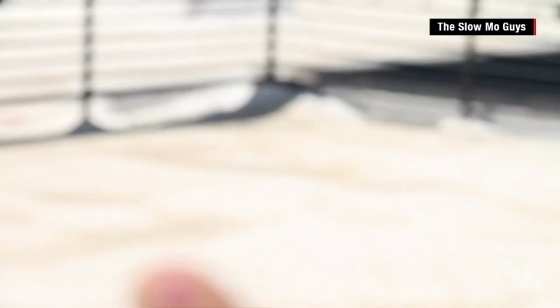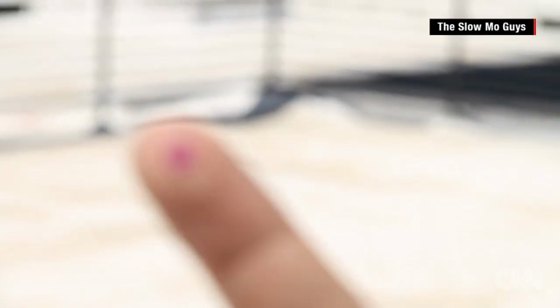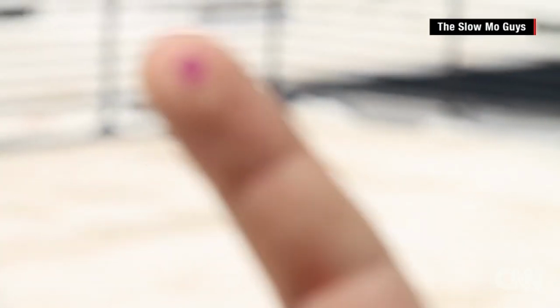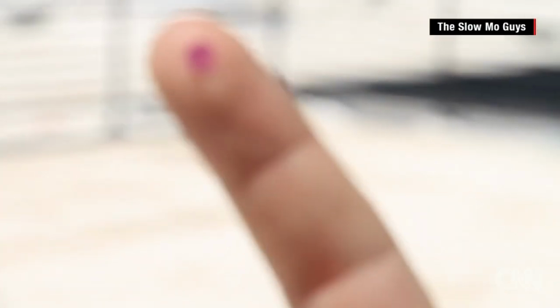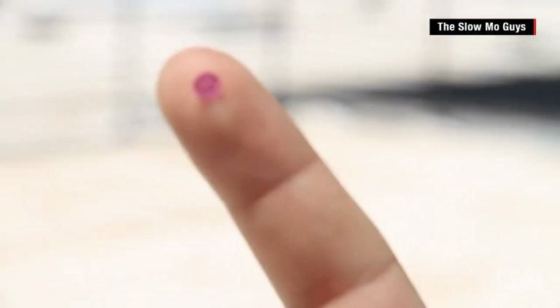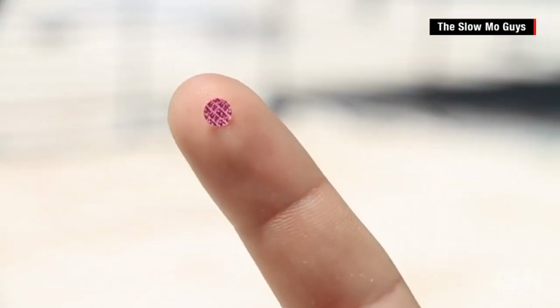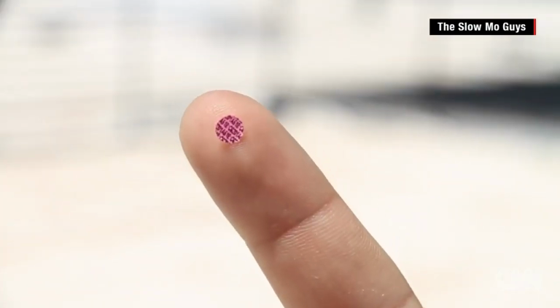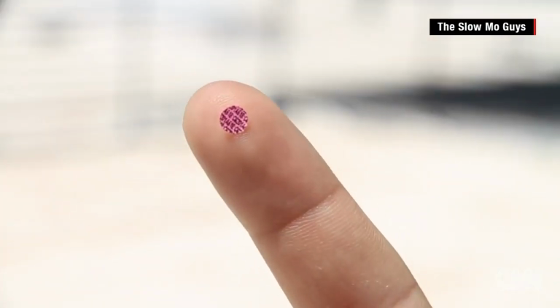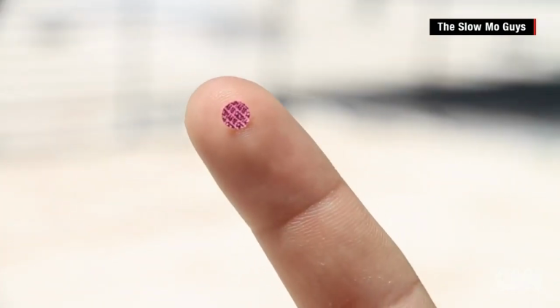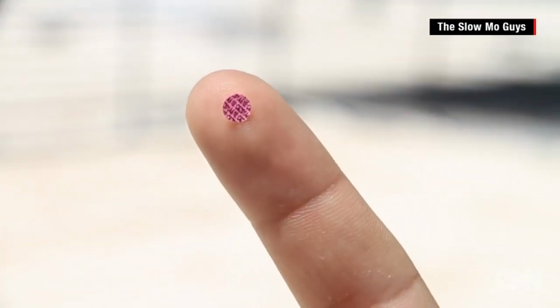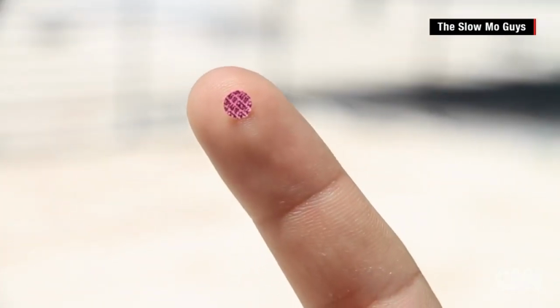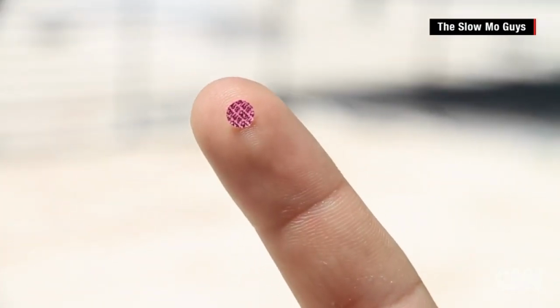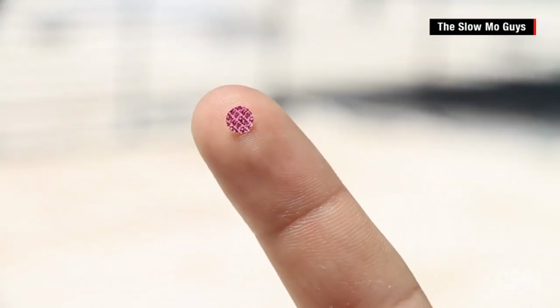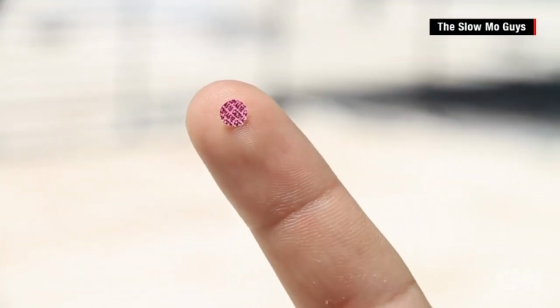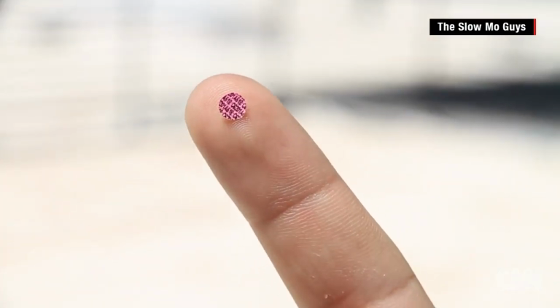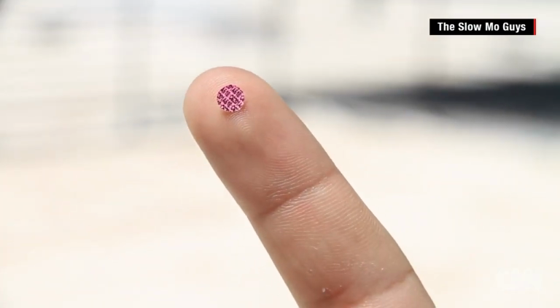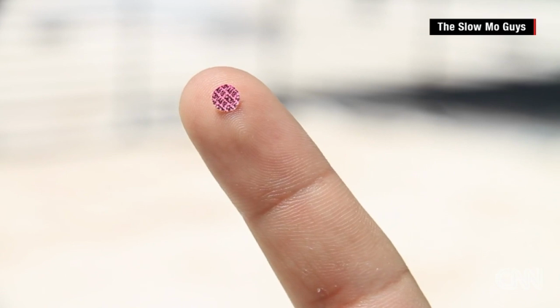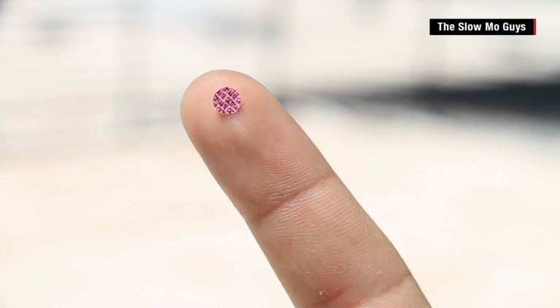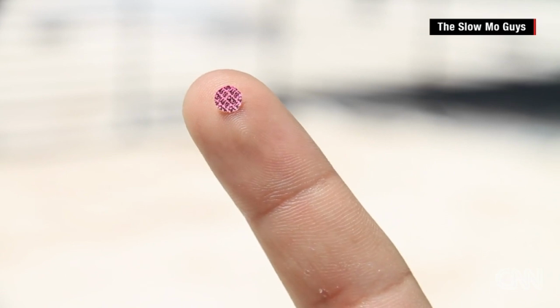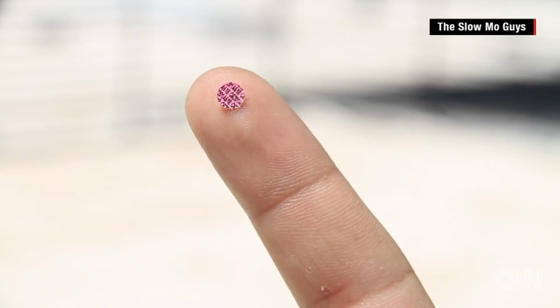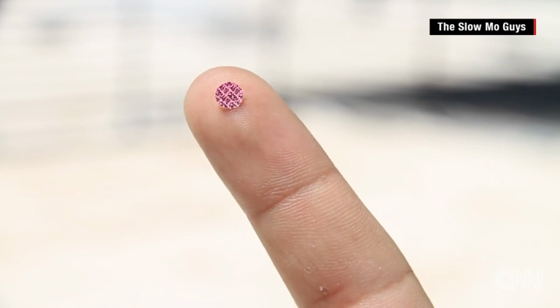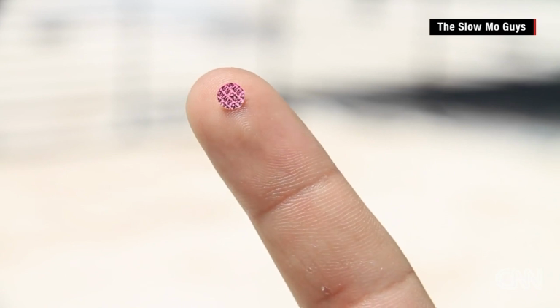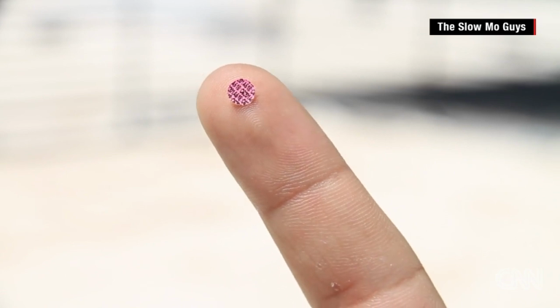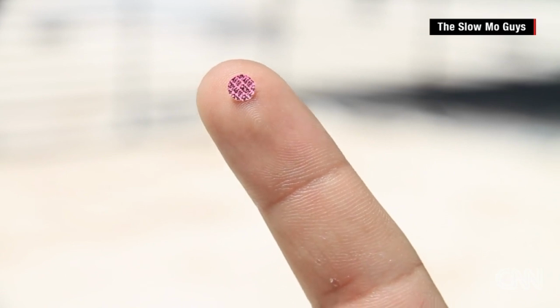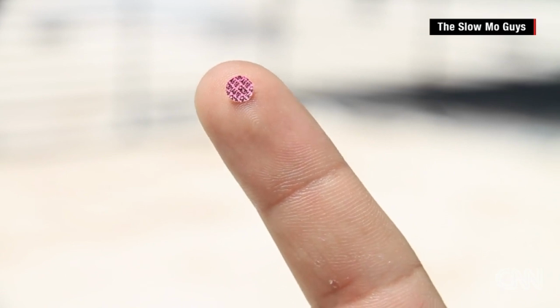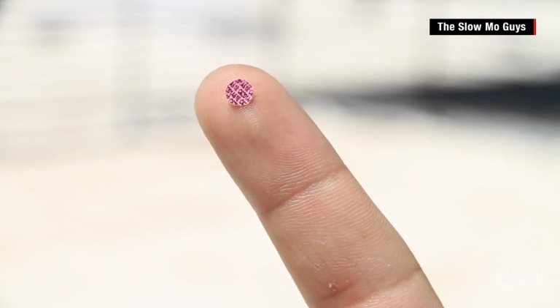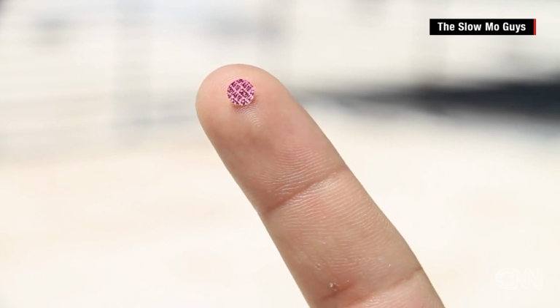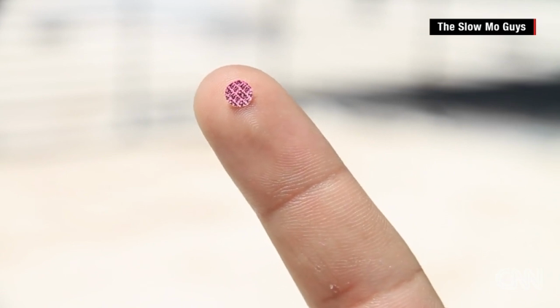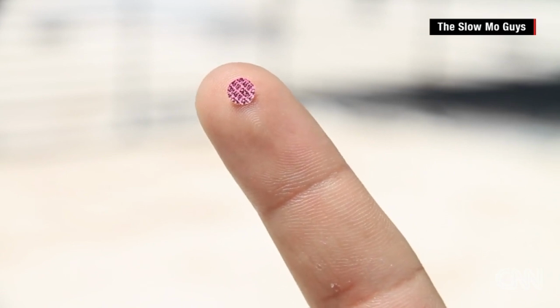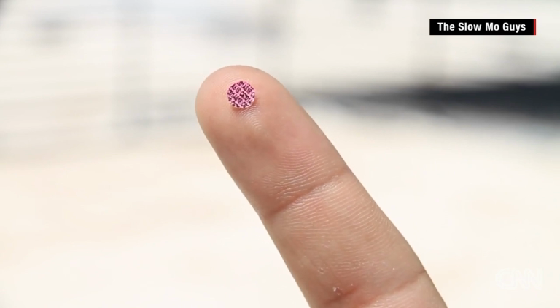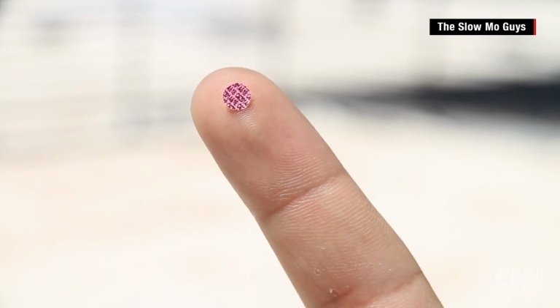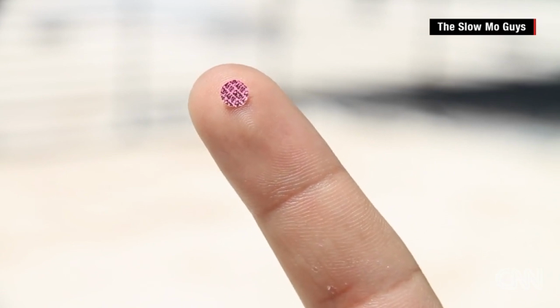Each tiny piece of confetti has the serial number of the cartridge that fired it. Very clever.